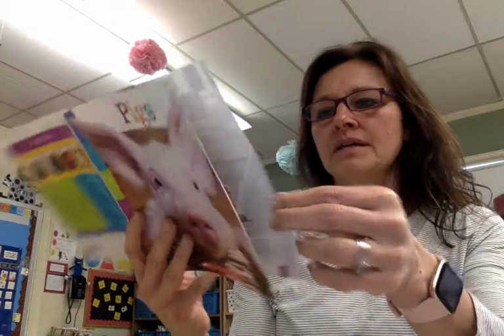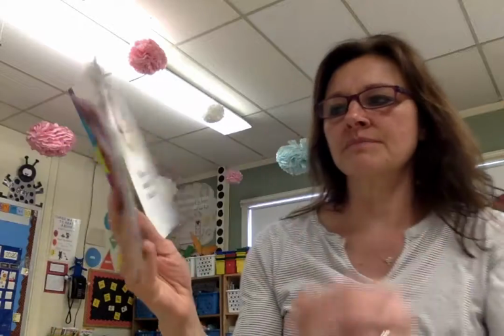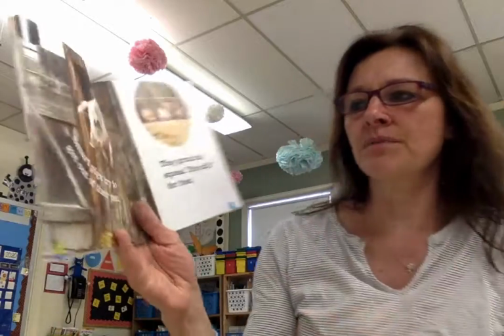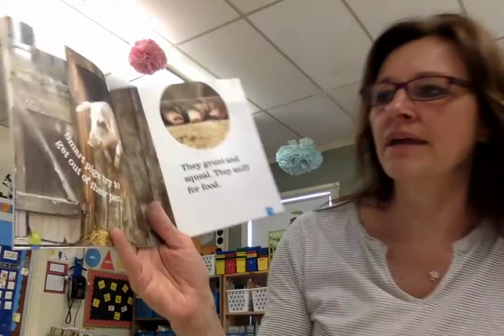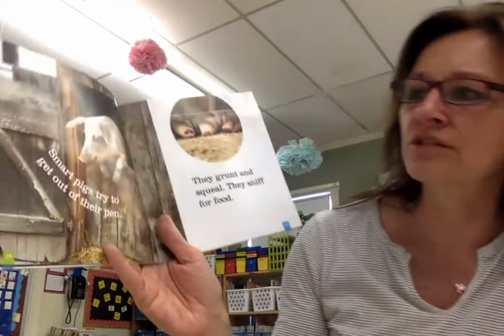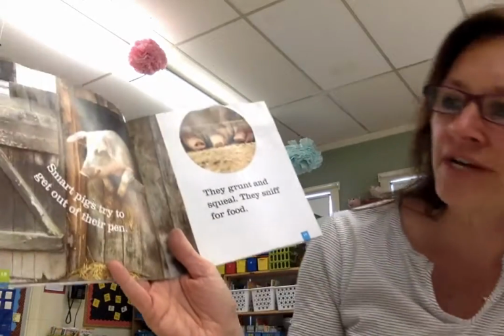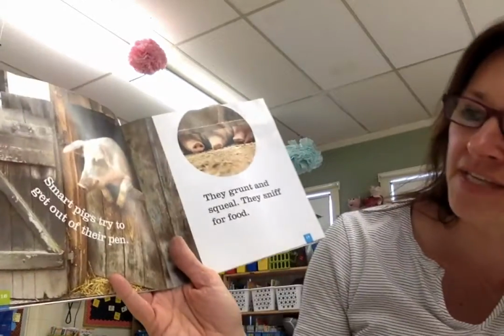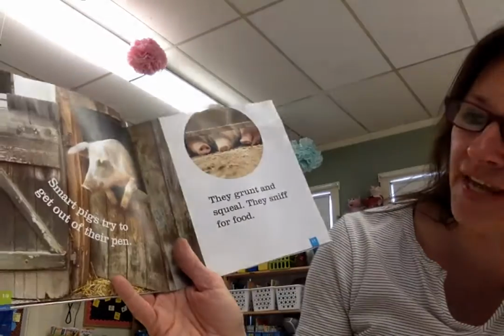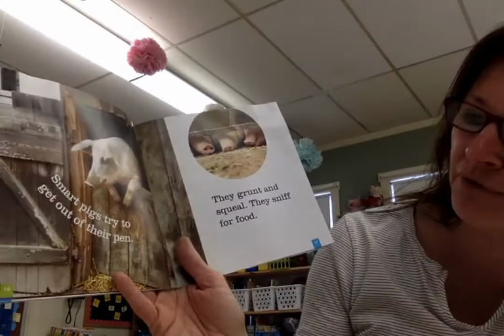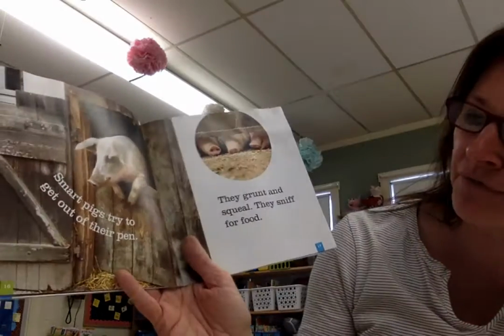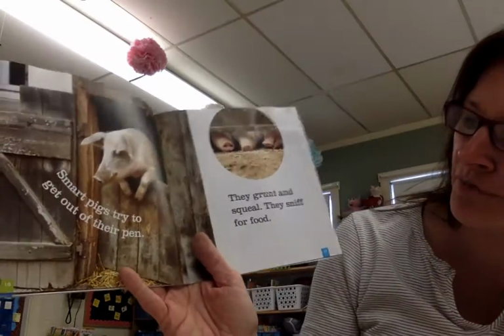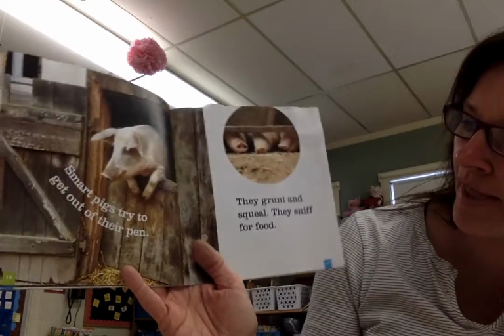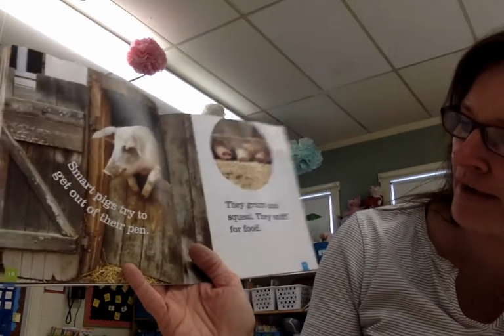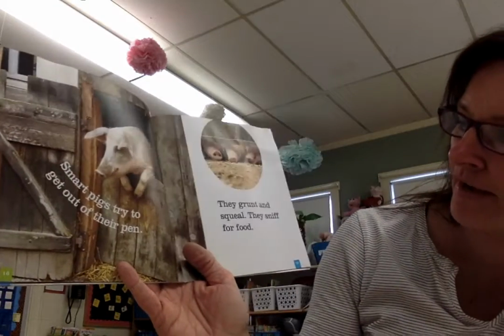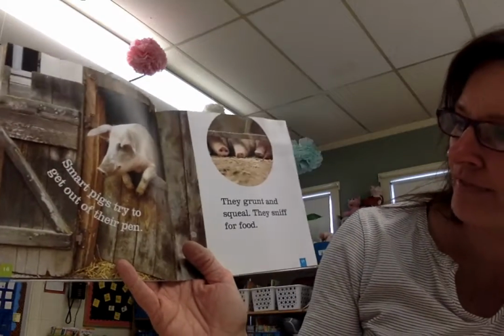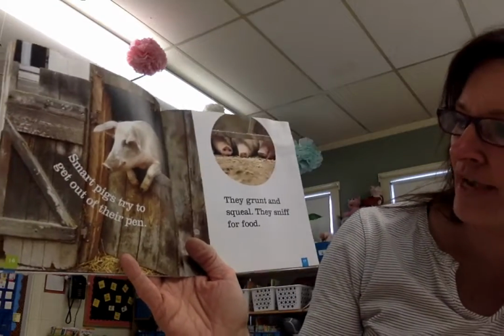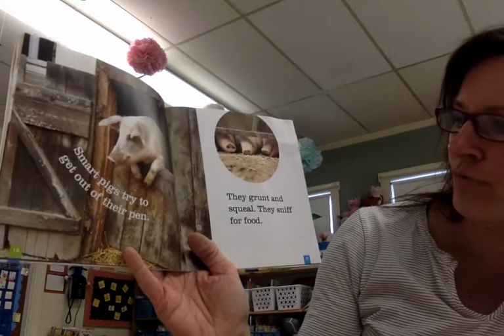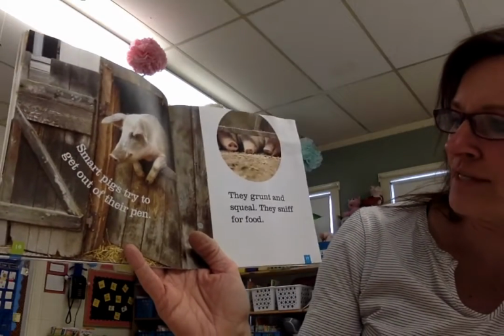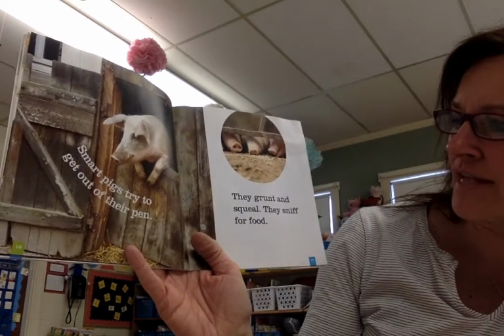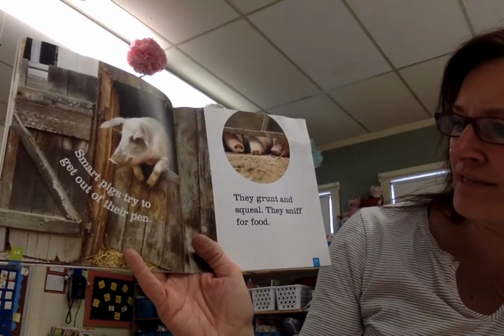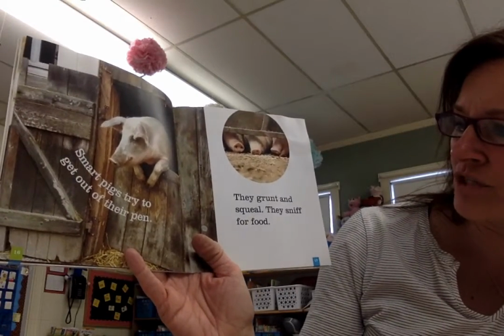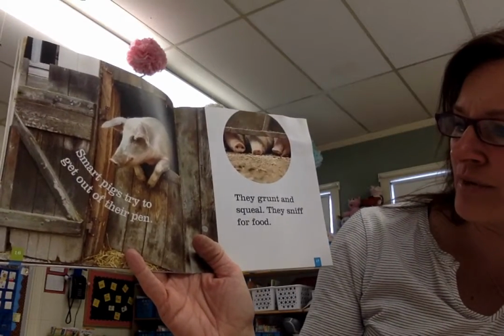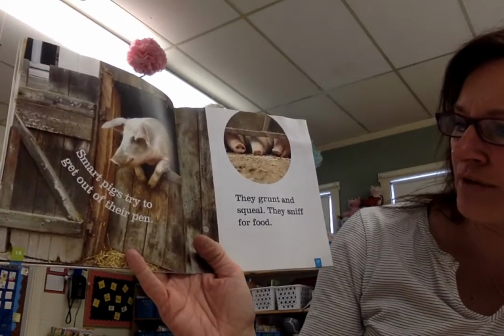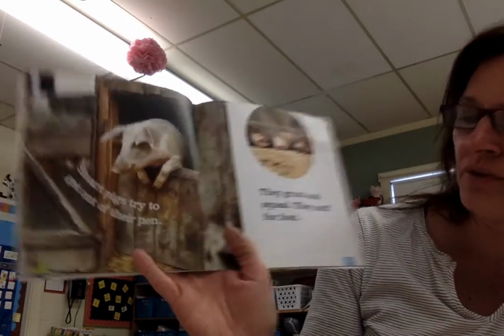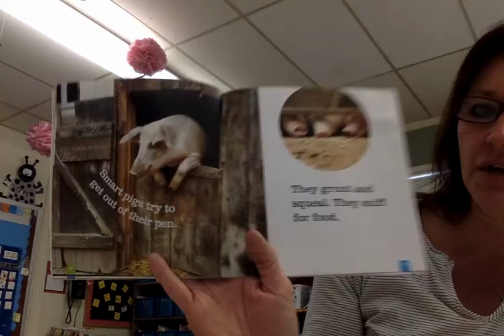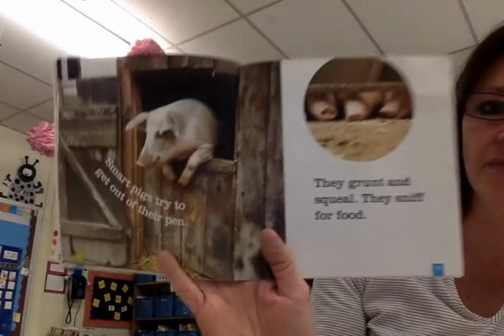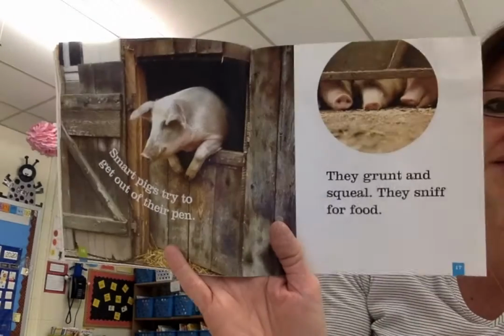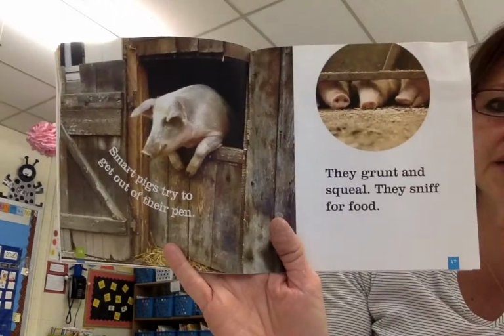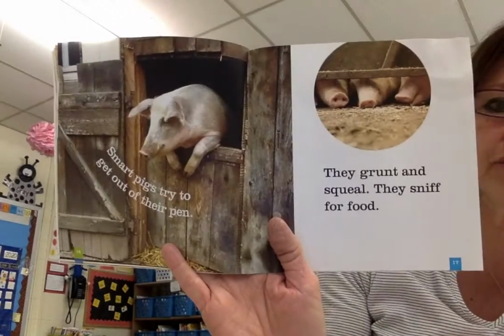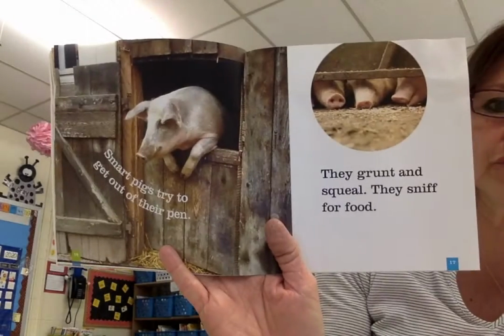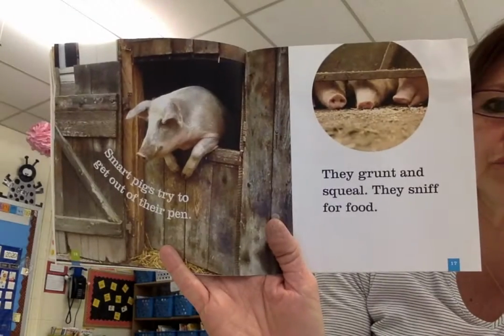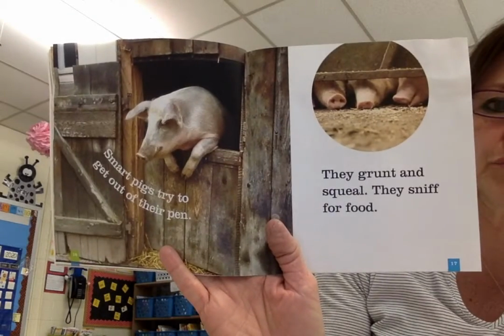Smart pigs try to get out of their pen. They grunt and squeal. They sniff for food.